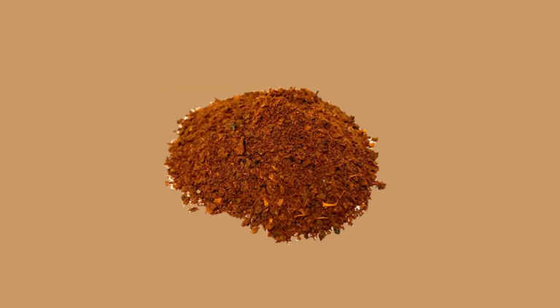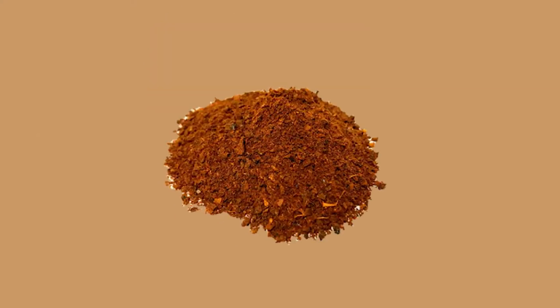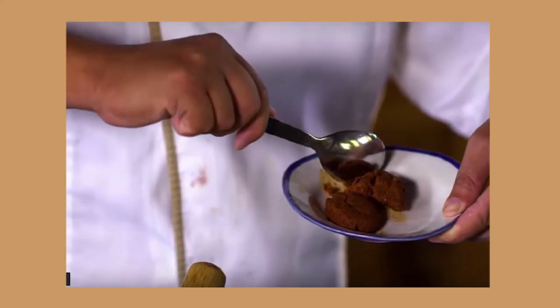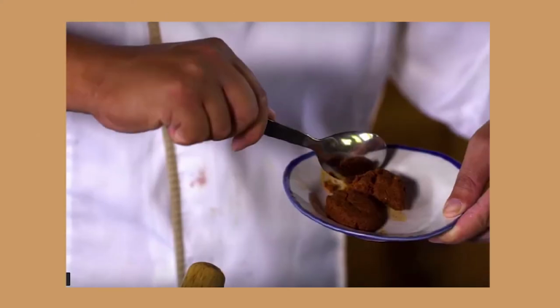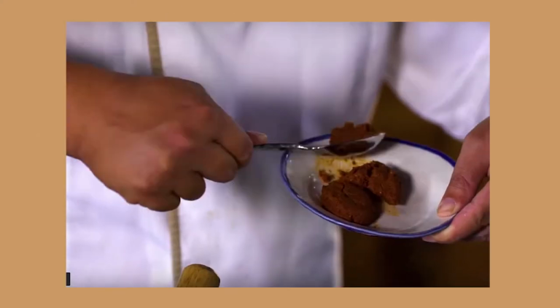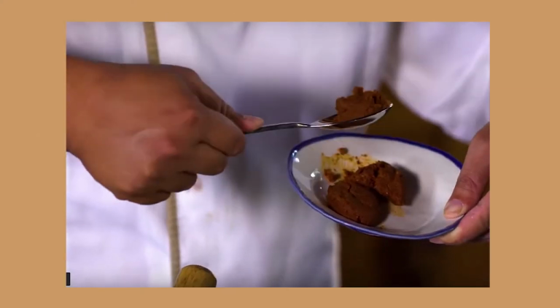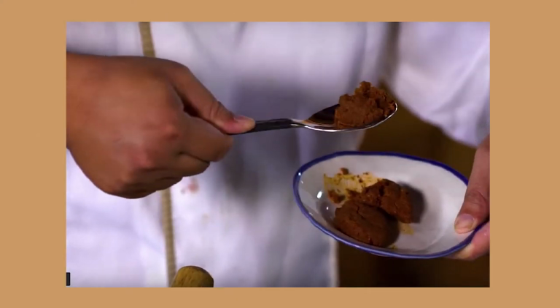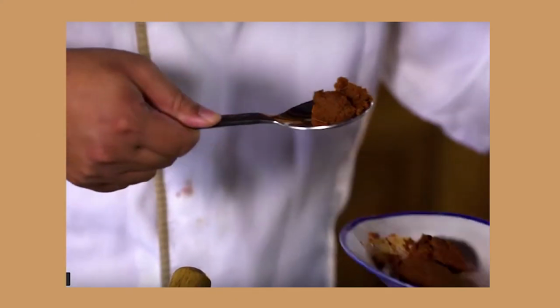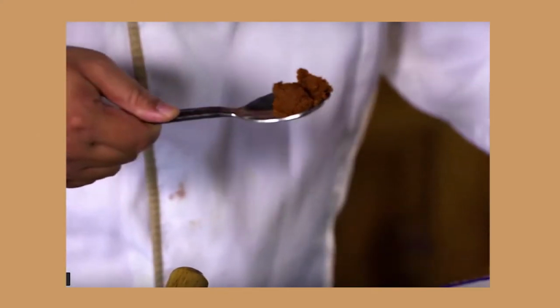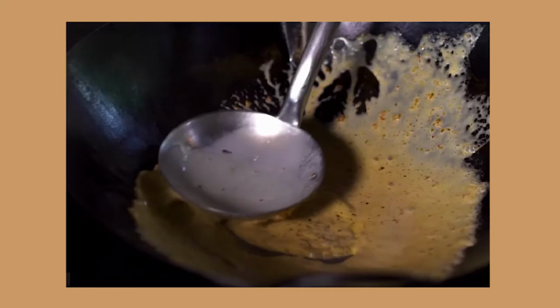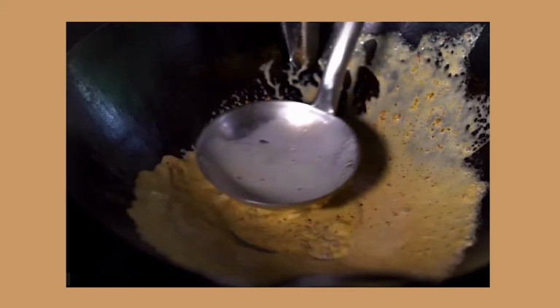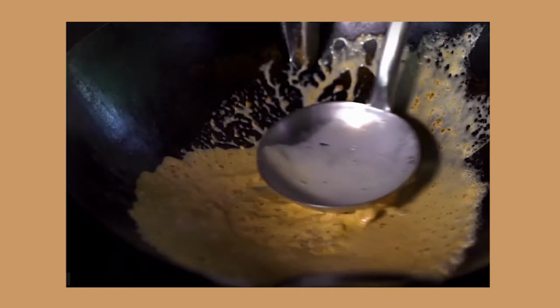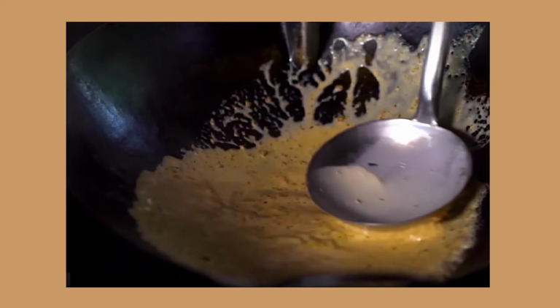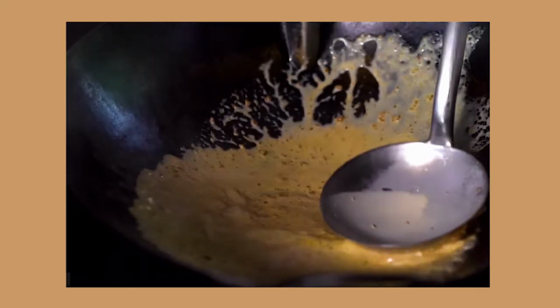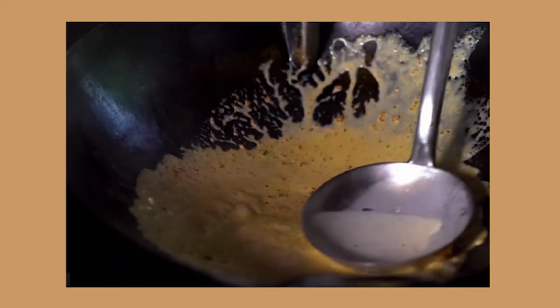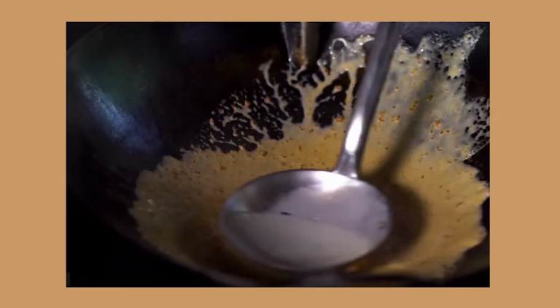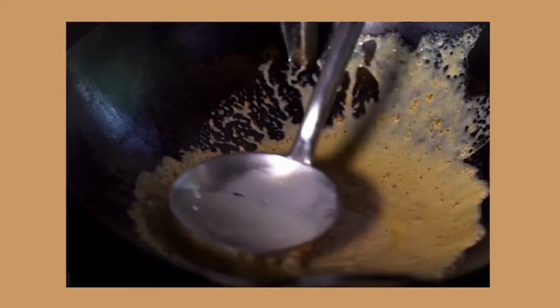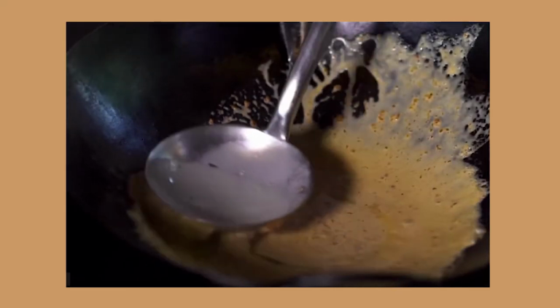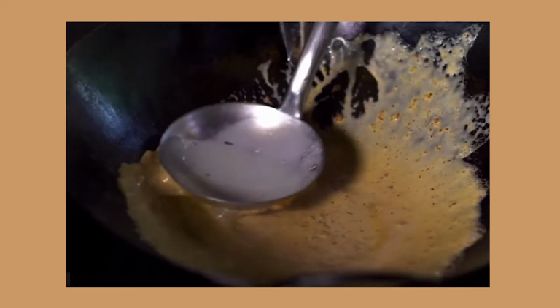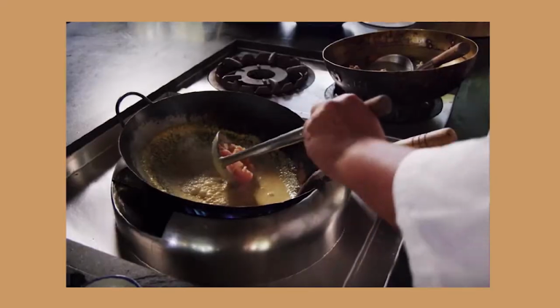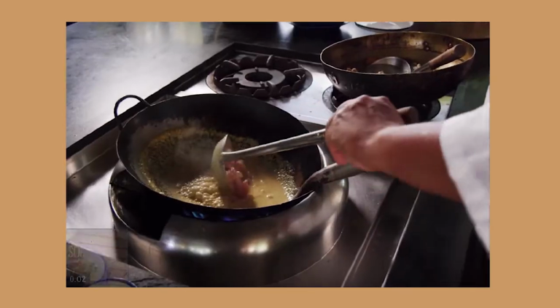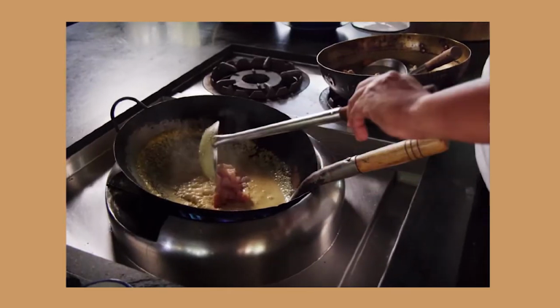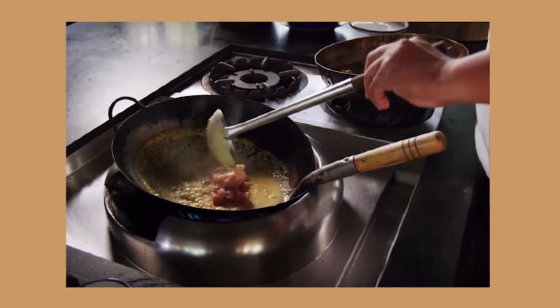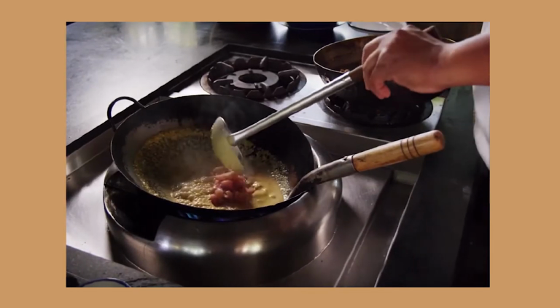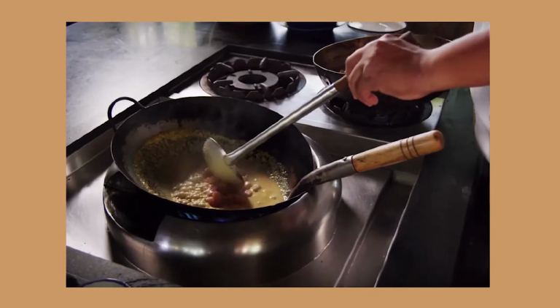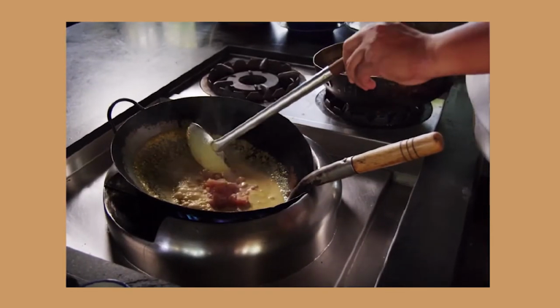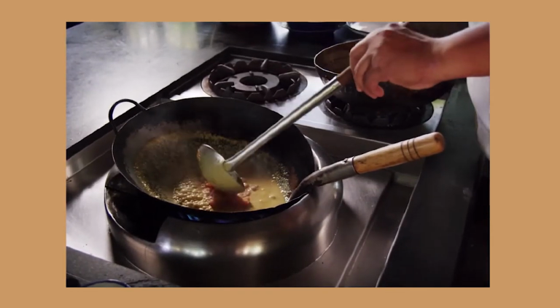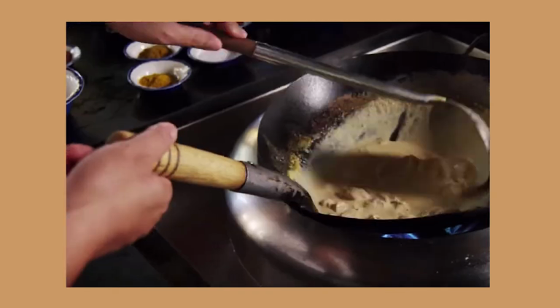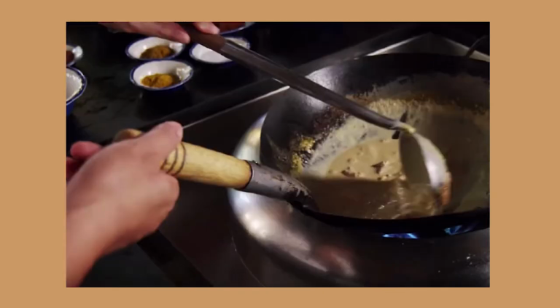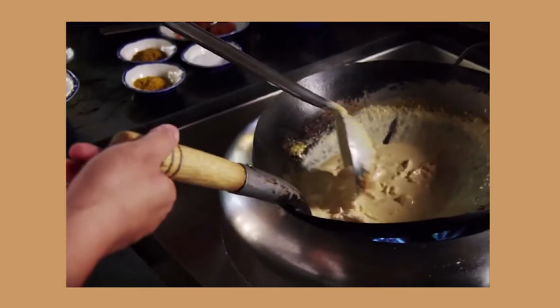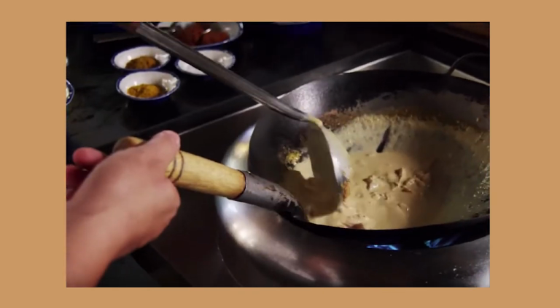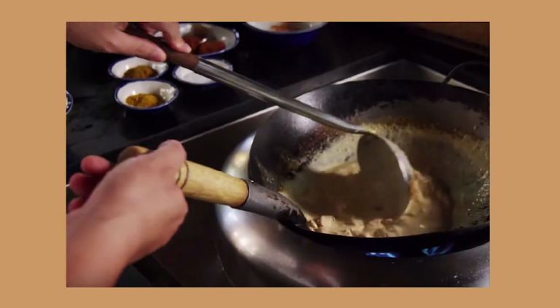The soup is created by frying the chili paste, cooking the chicken in the same pan, and adding in the coconut milk.